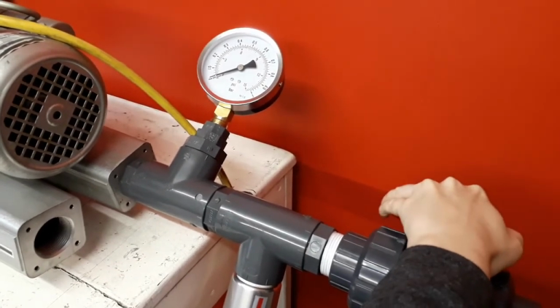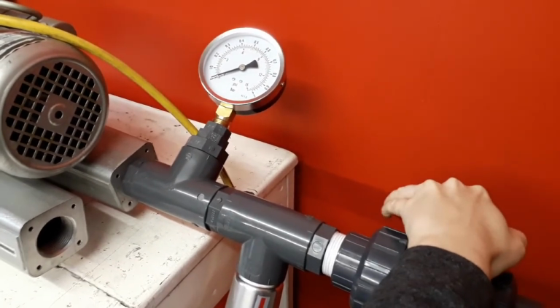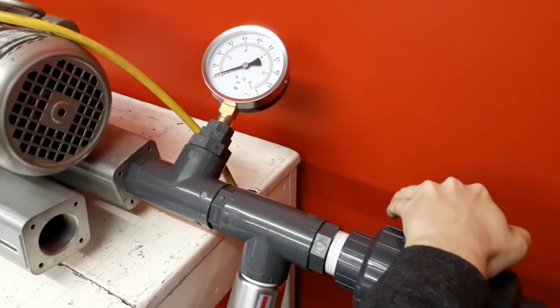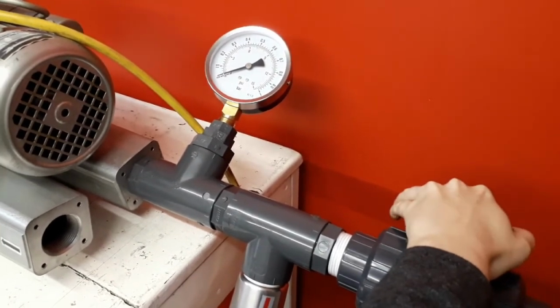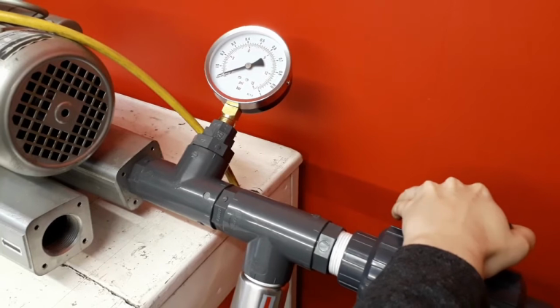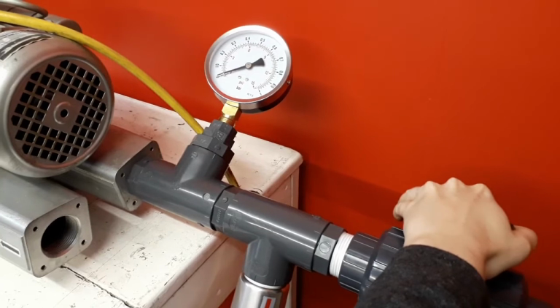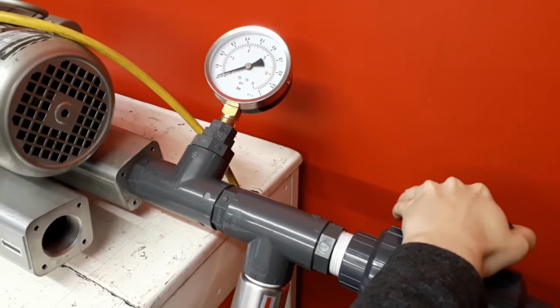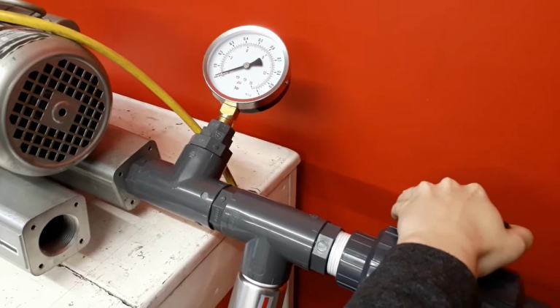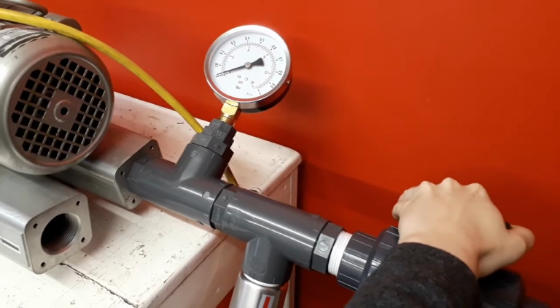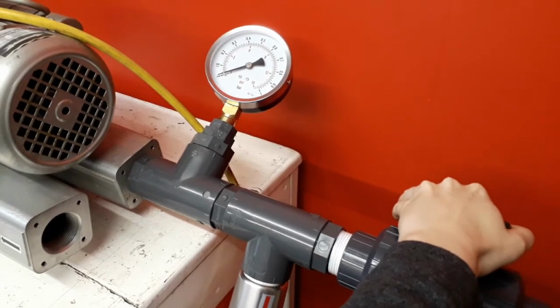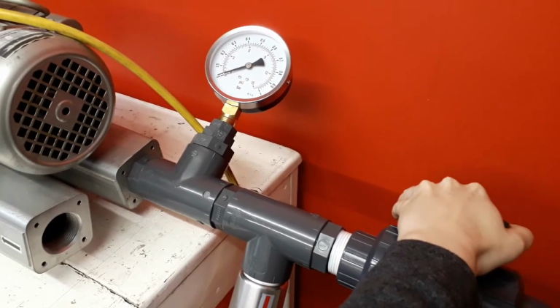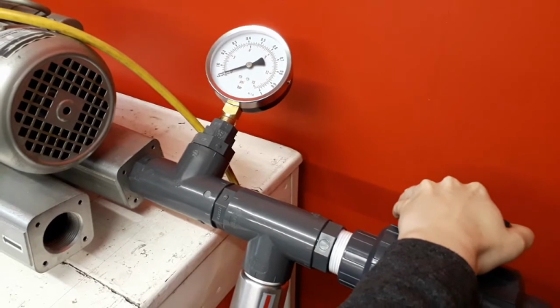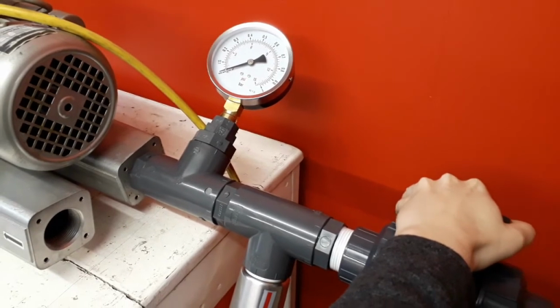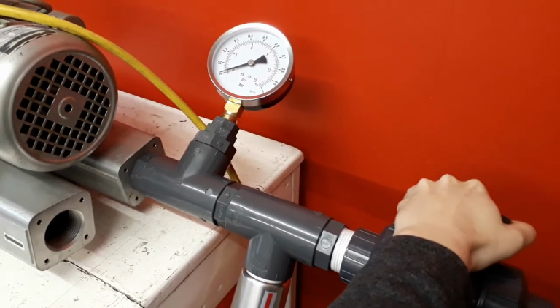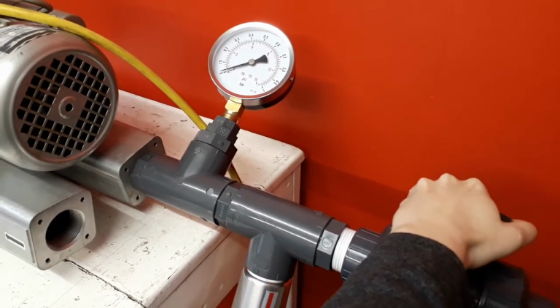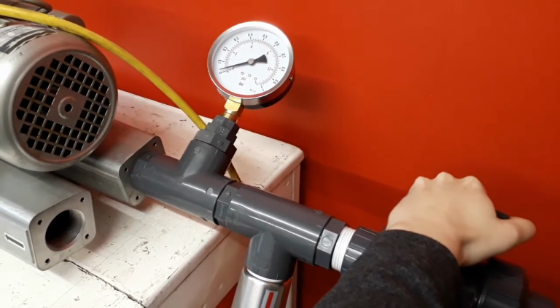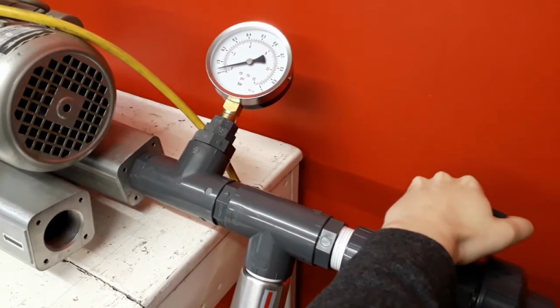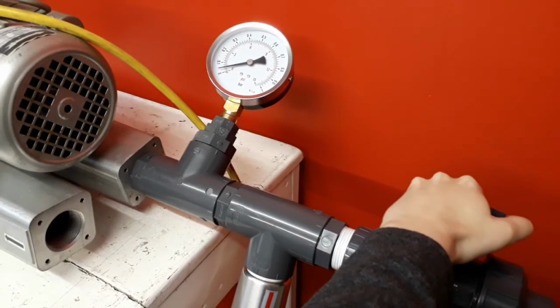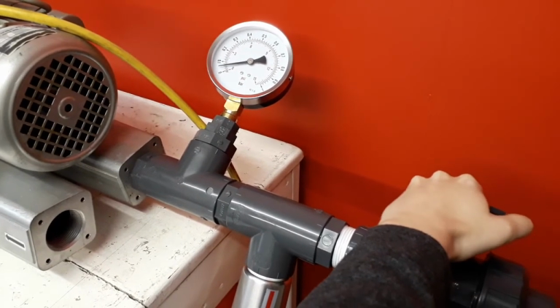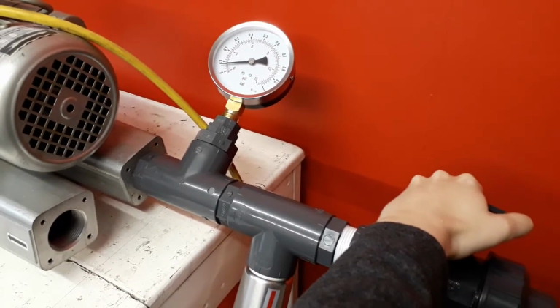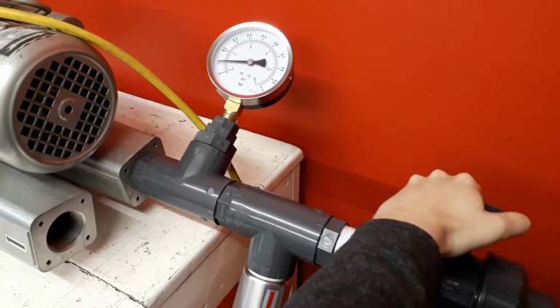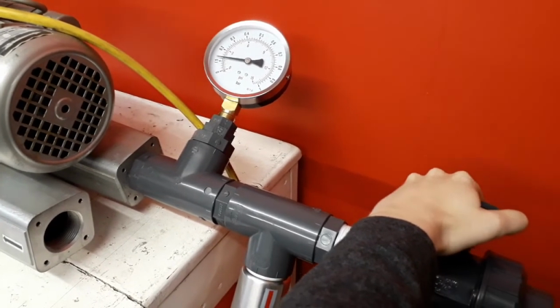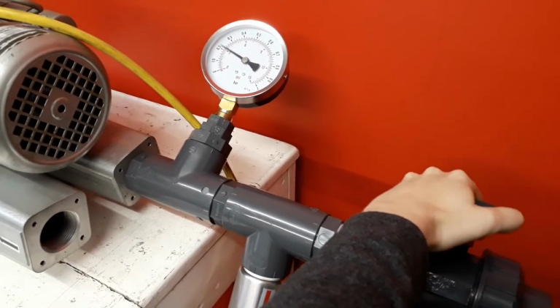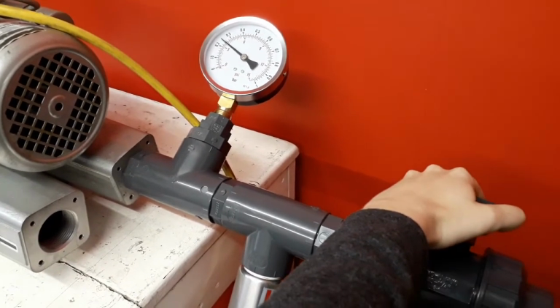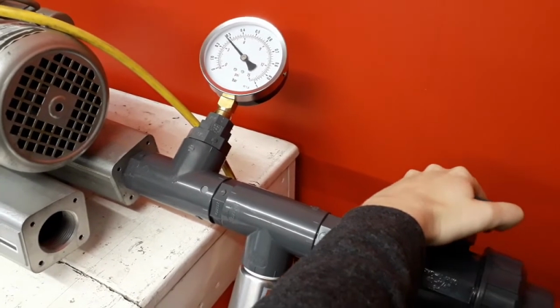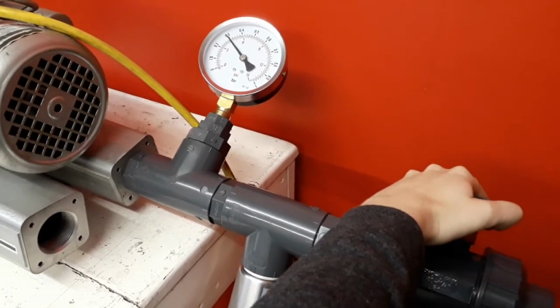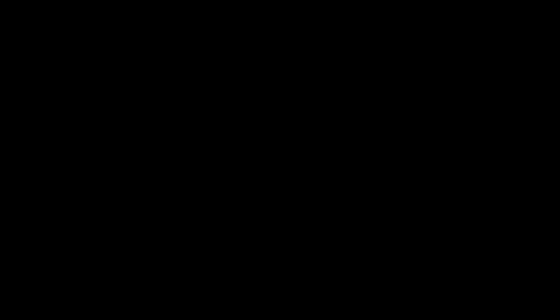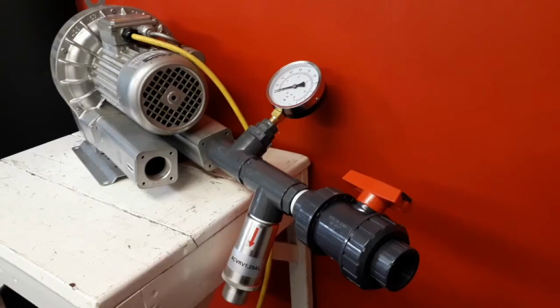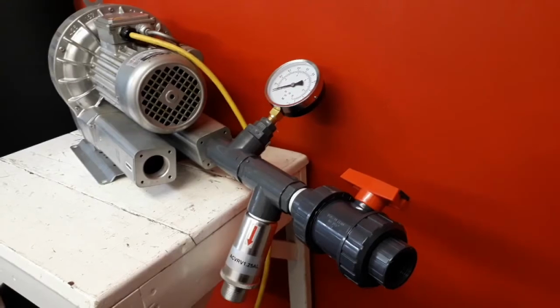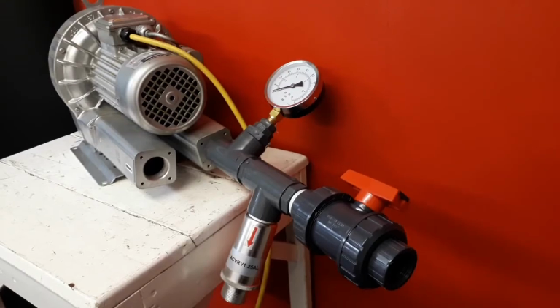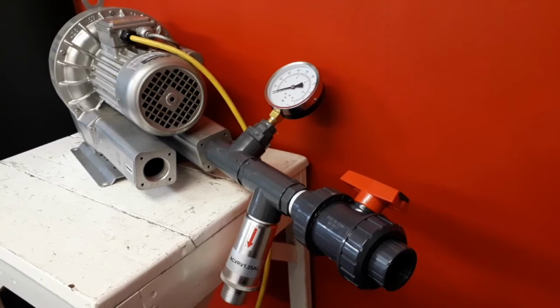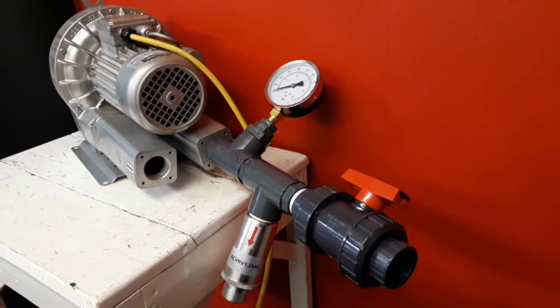As the valve slowly closes, the restricted air flow causes the pressure to rise.